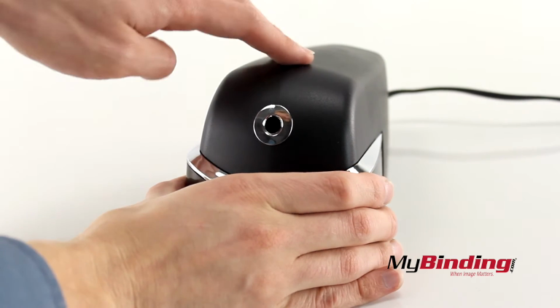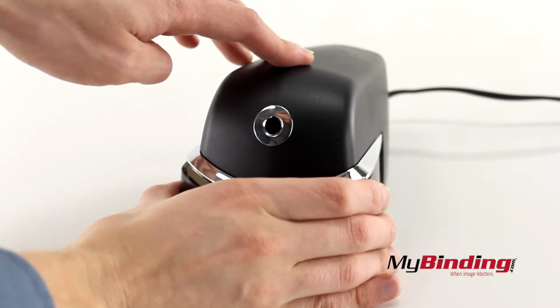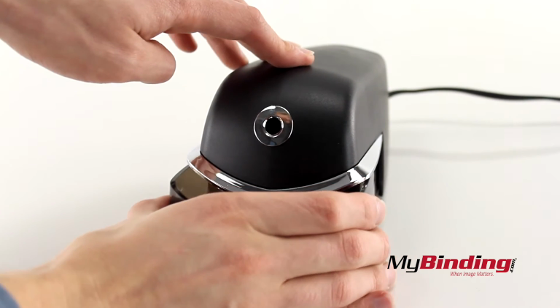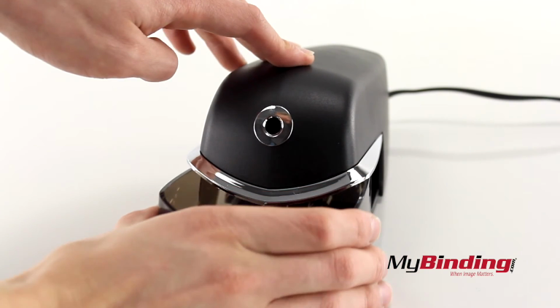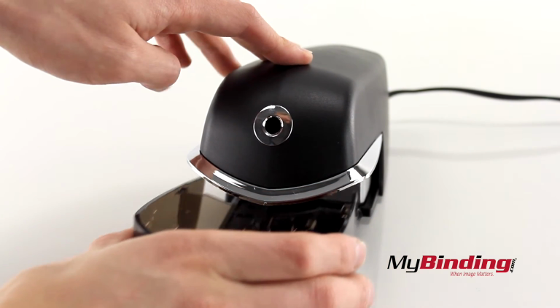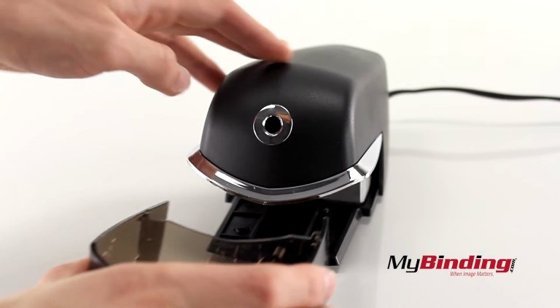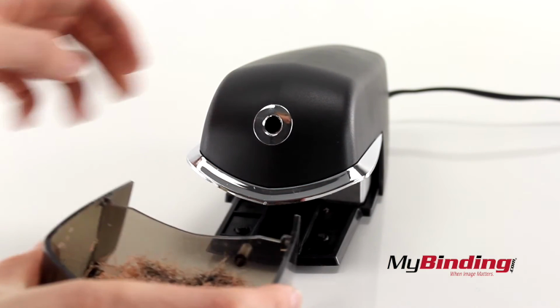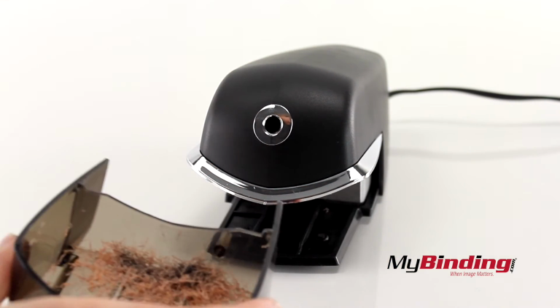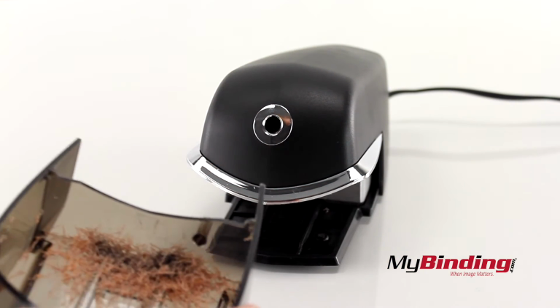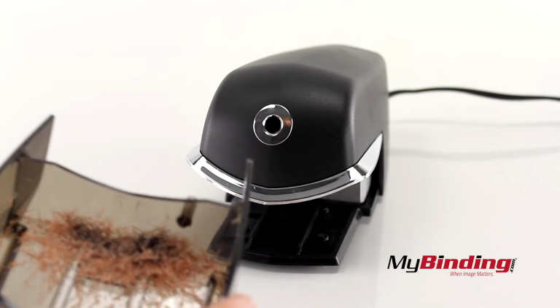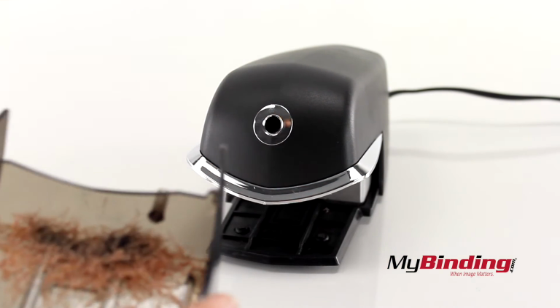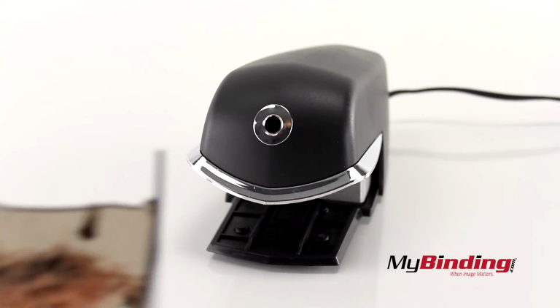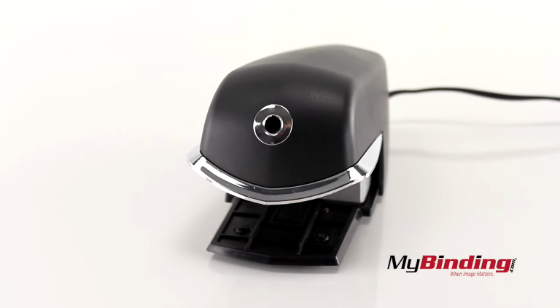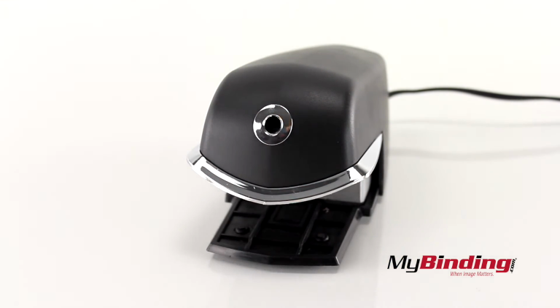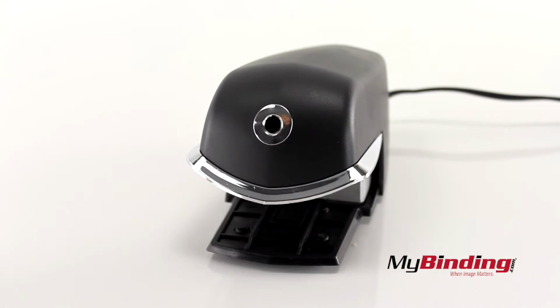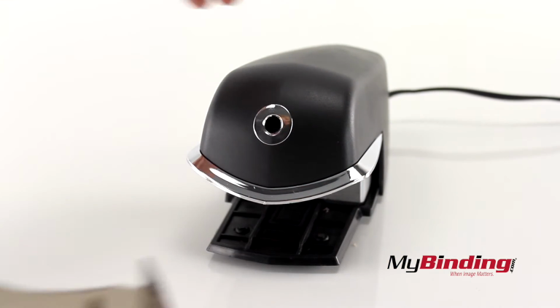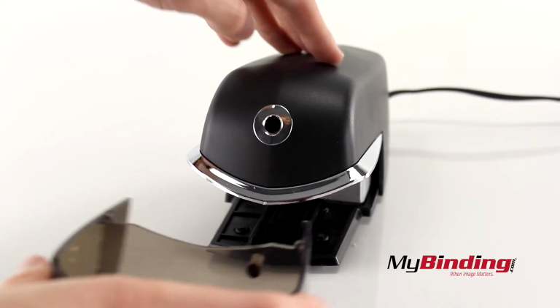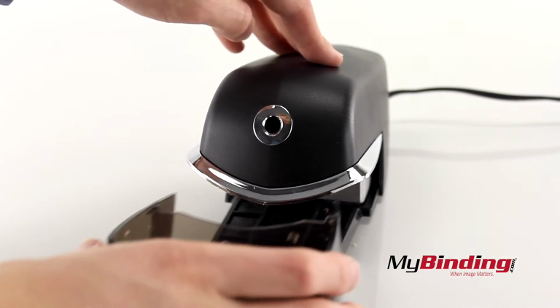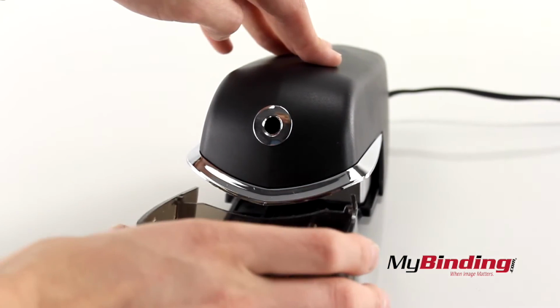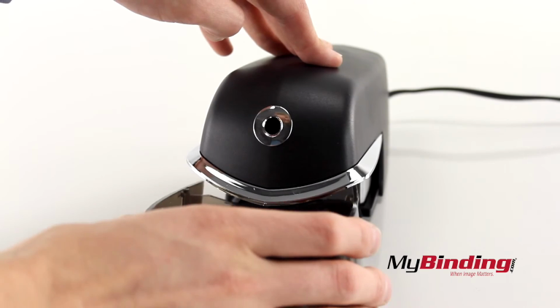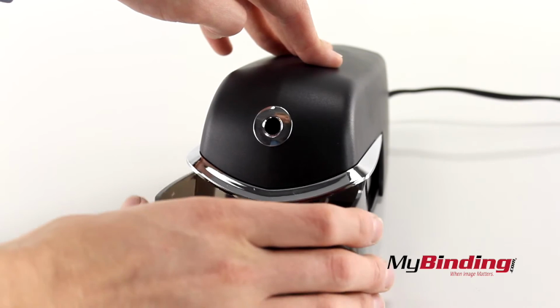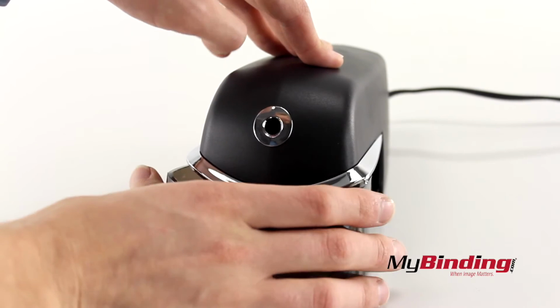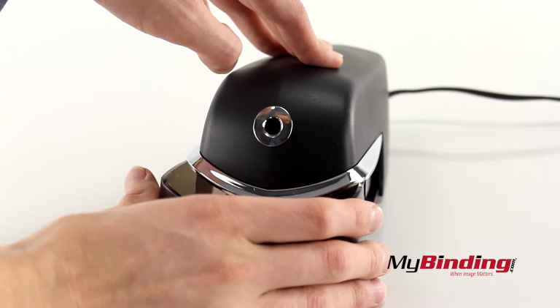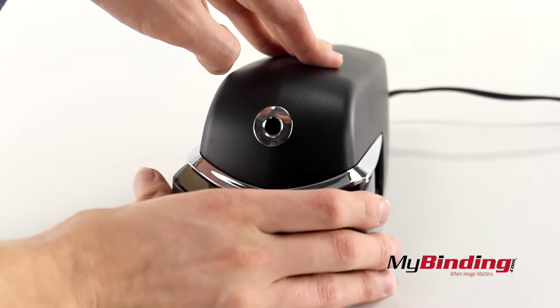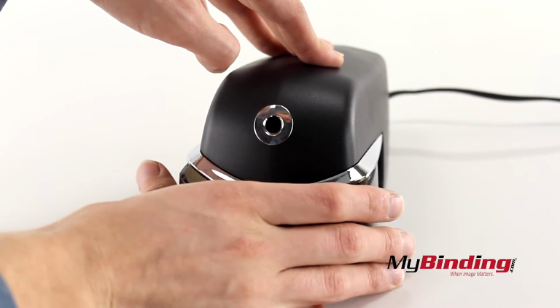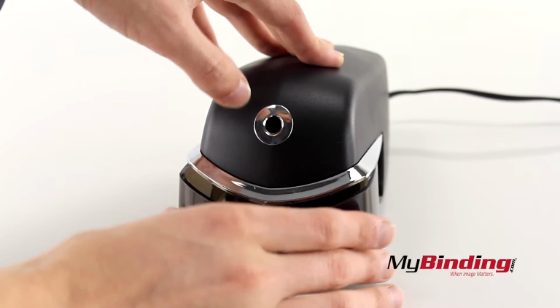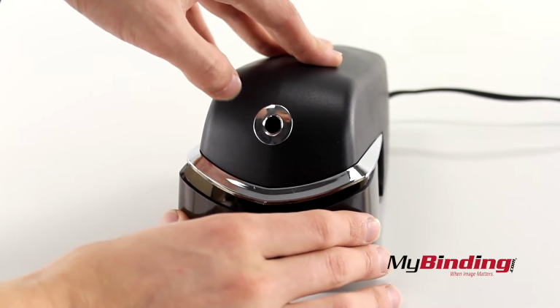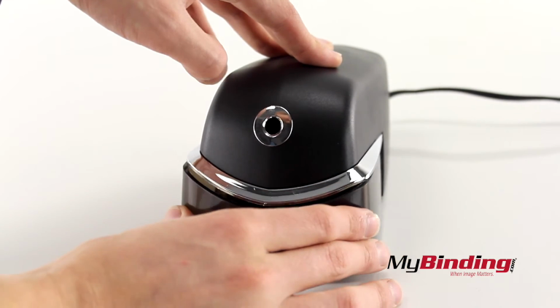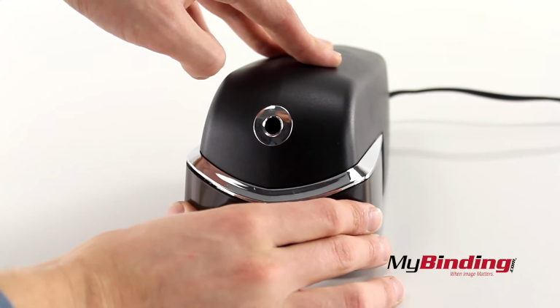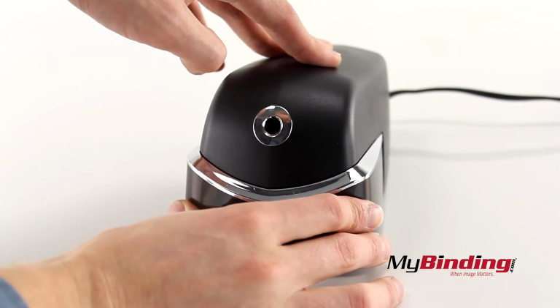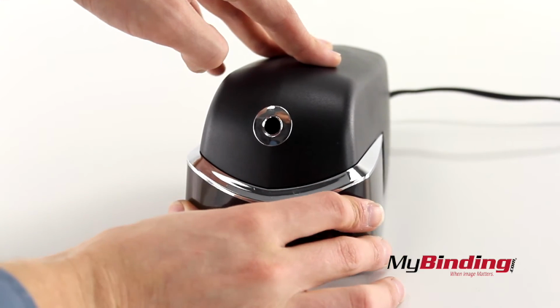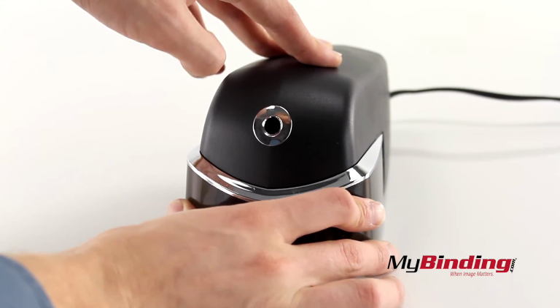The shavings receptacle is a respectable size. Pull it out, dump it in the trash, and you're ready for more sharpening.